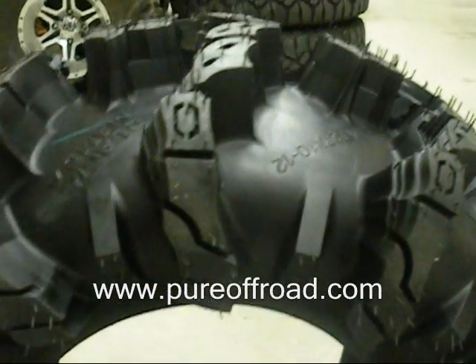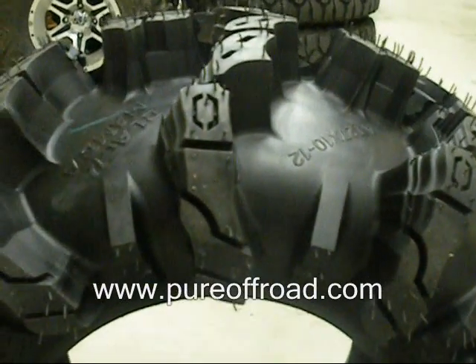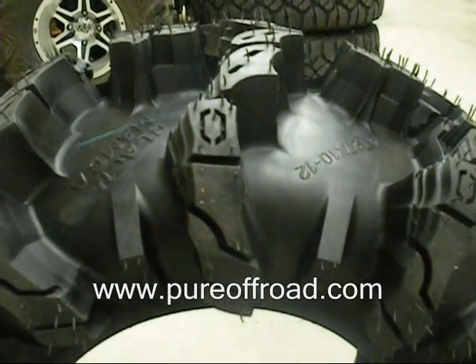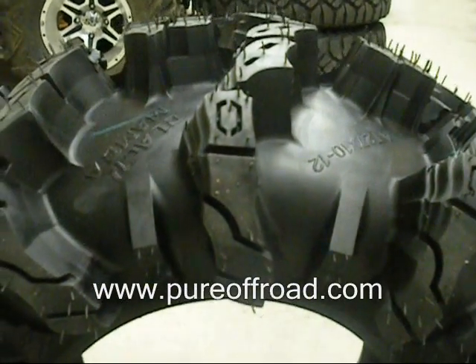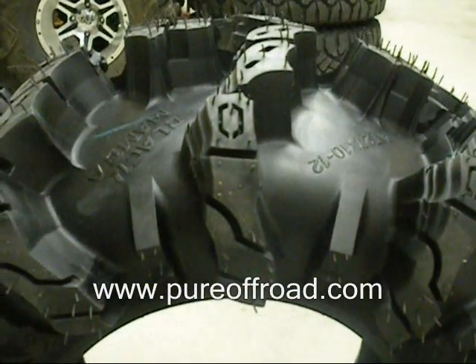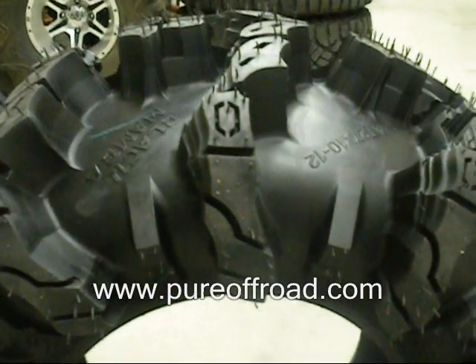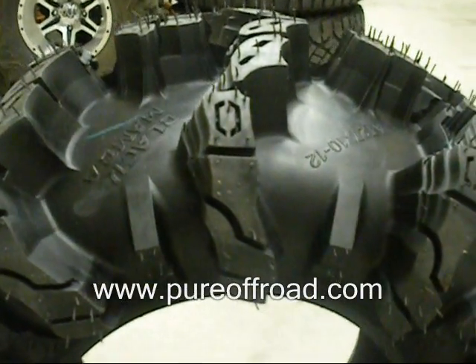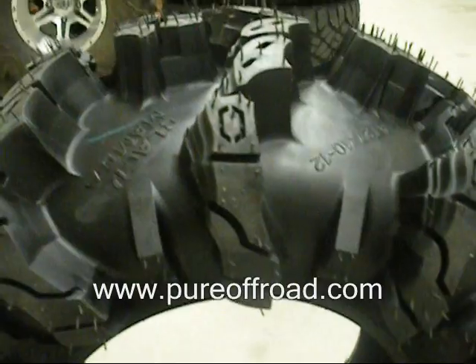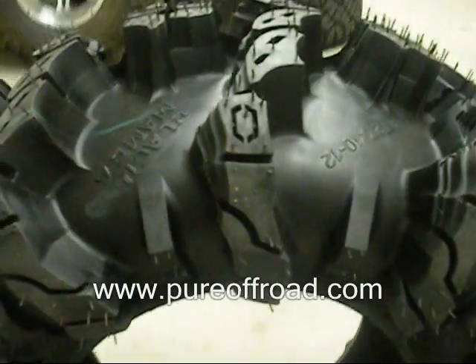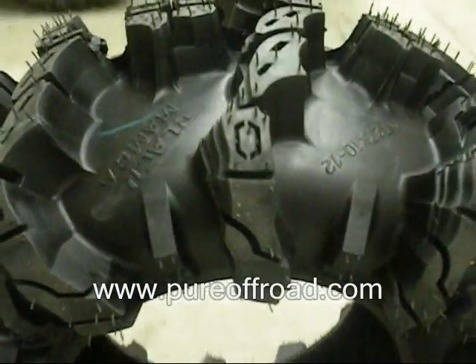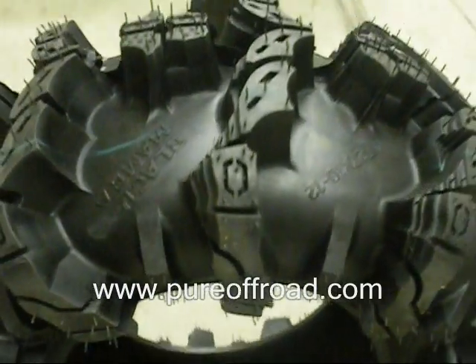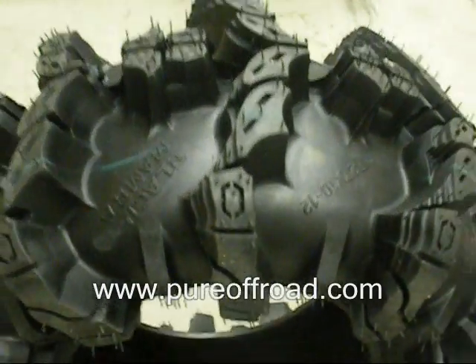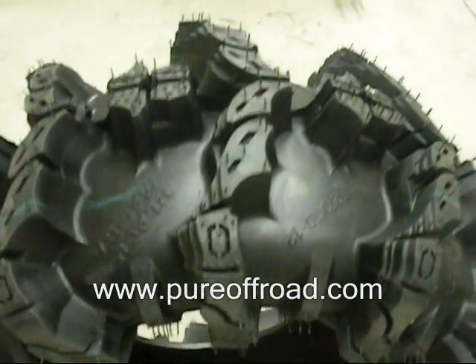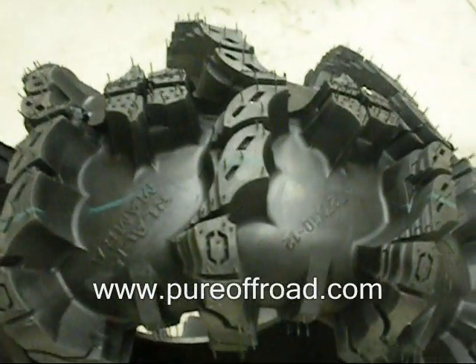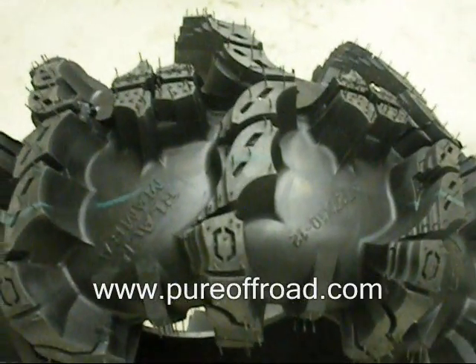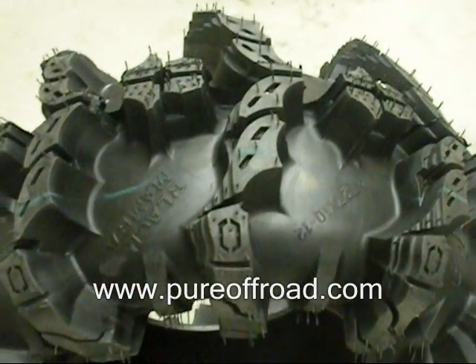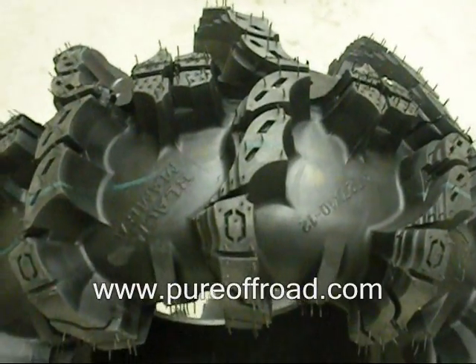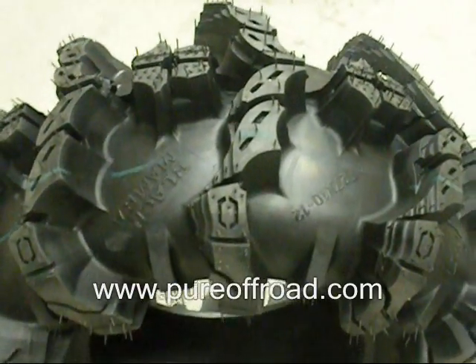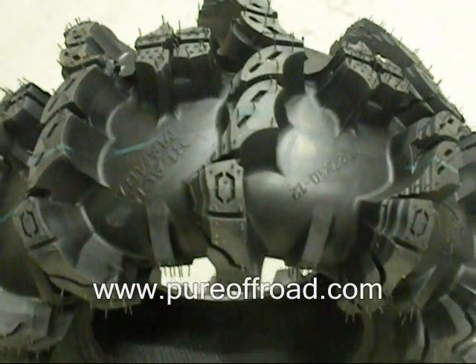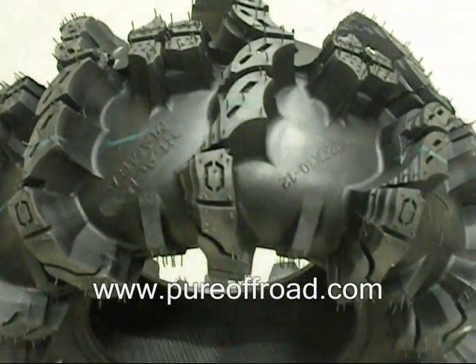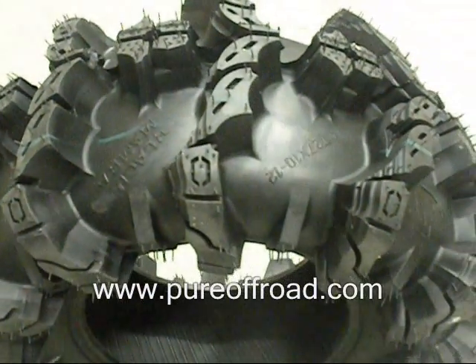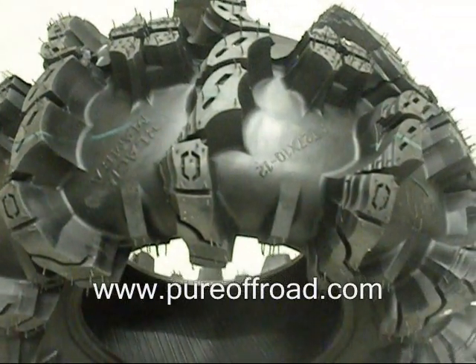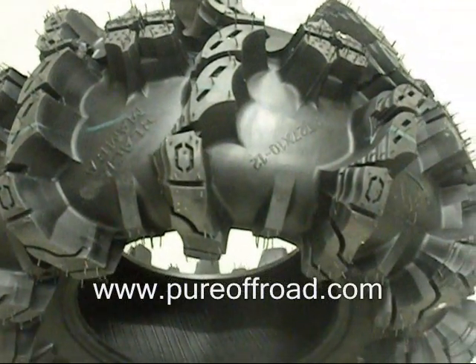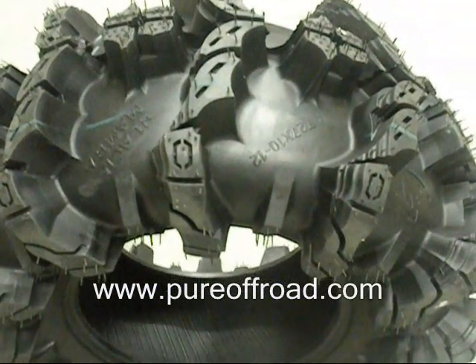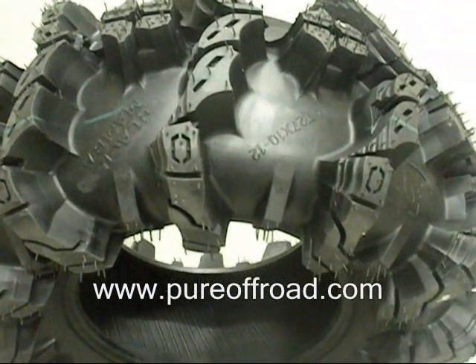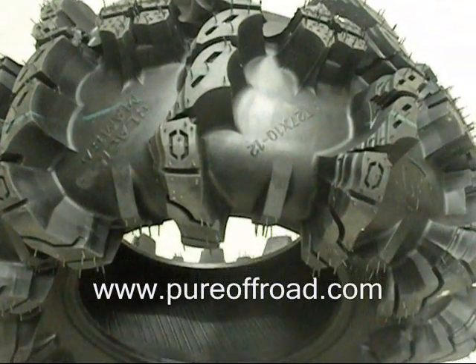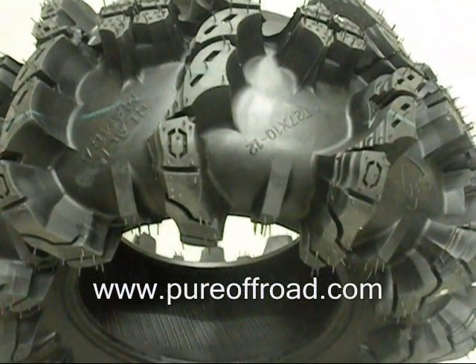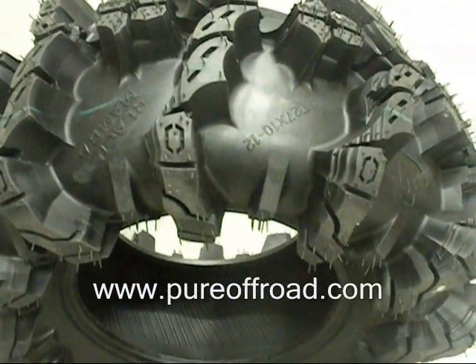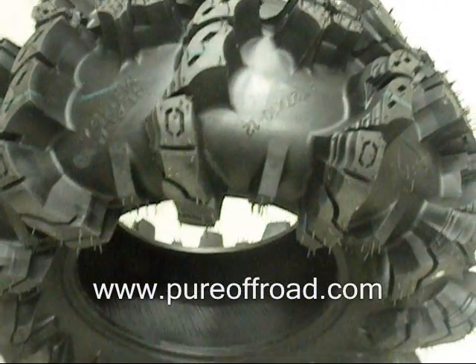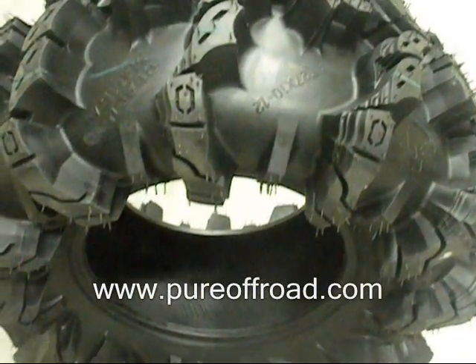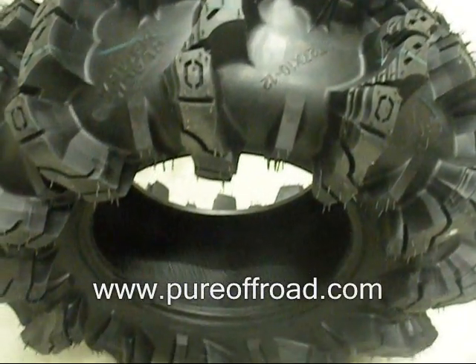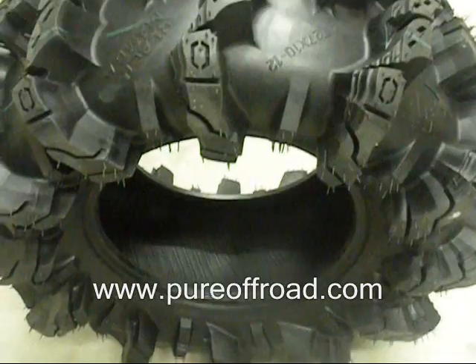This tire is not designed to be used on your standard ATV. It's going to require a lift kit and other modifications to make it fit.